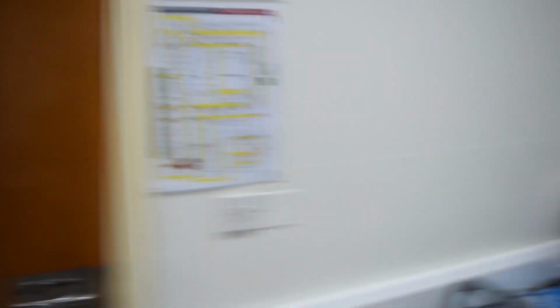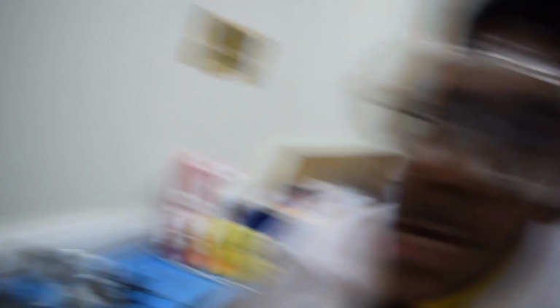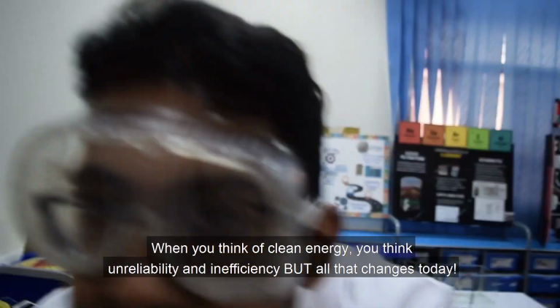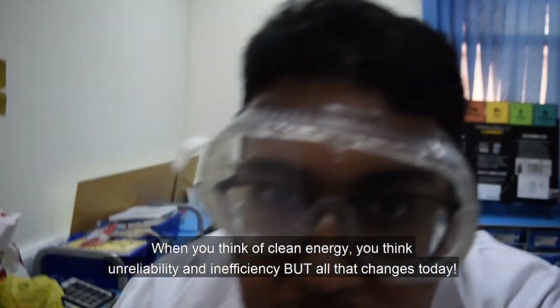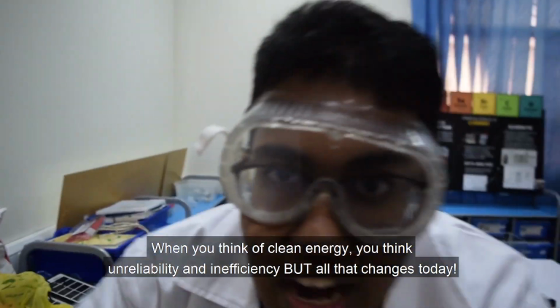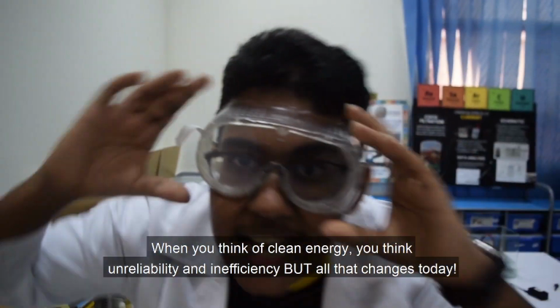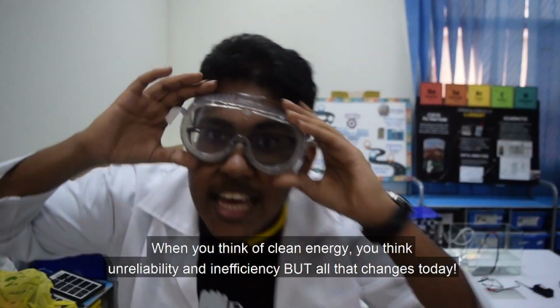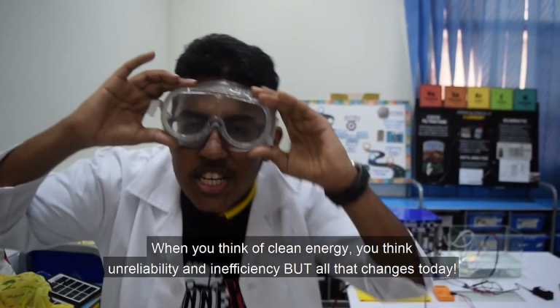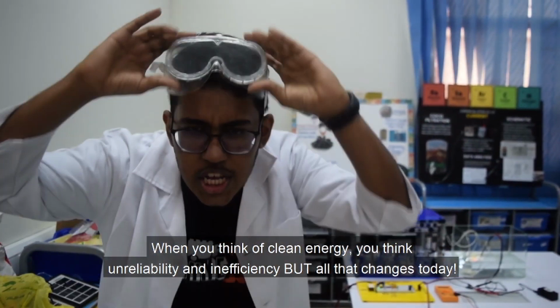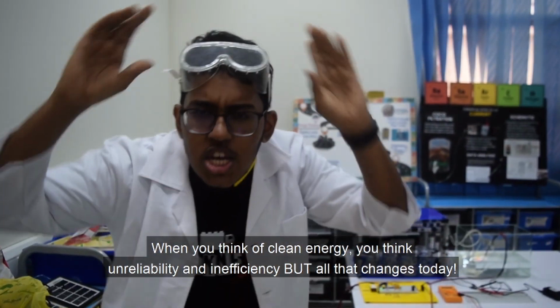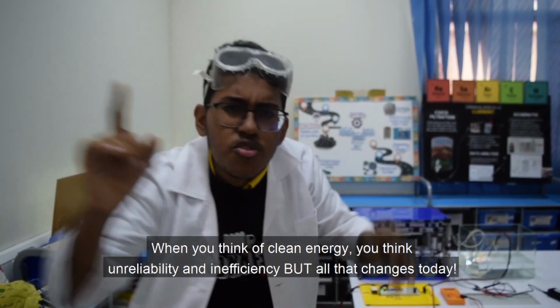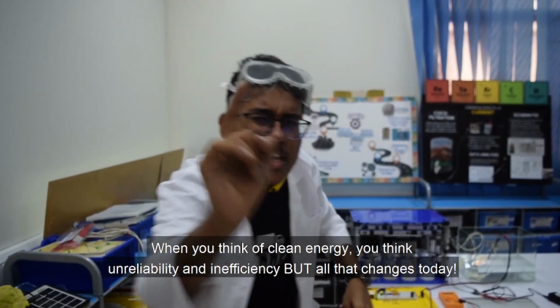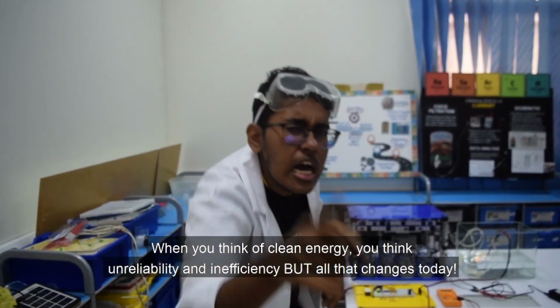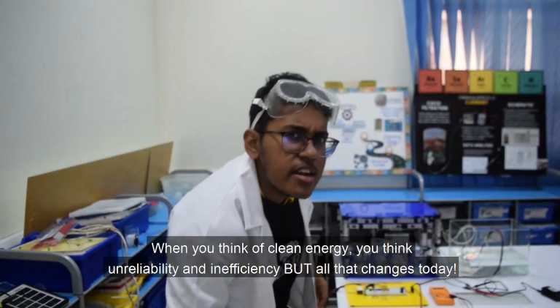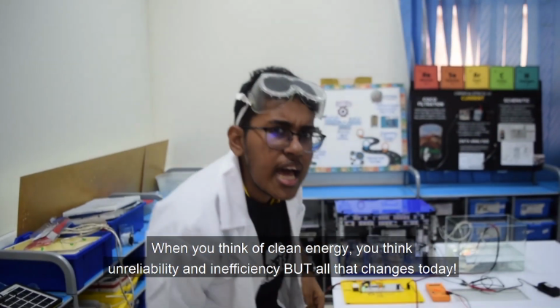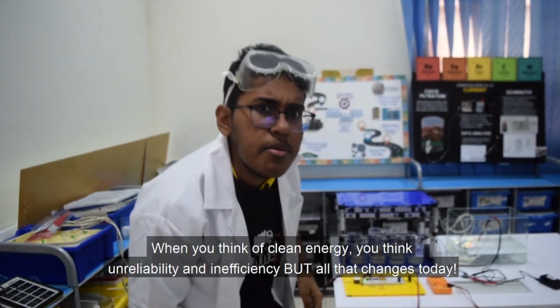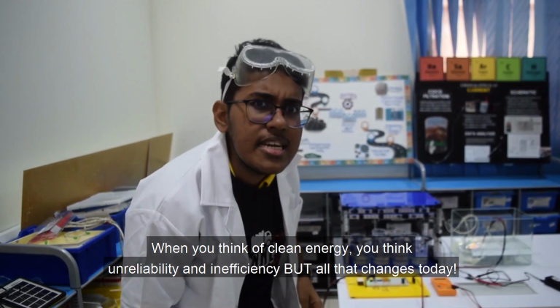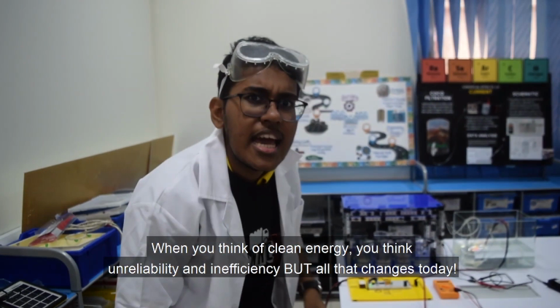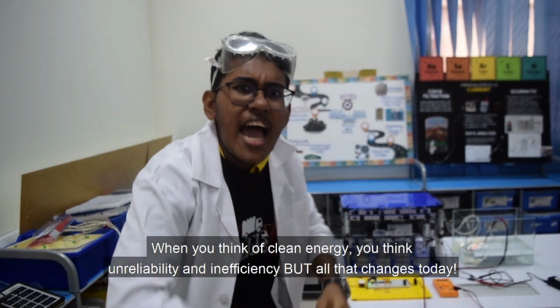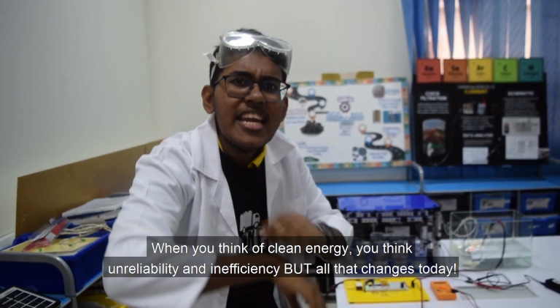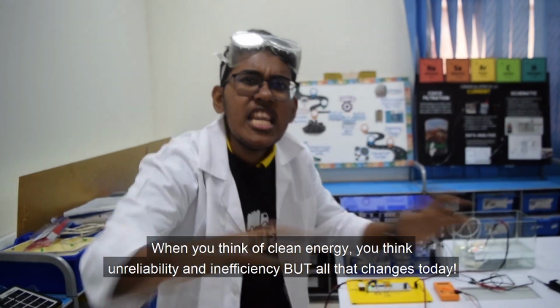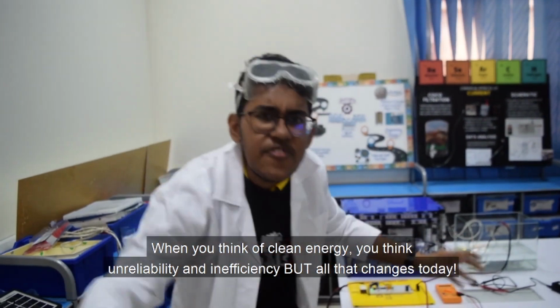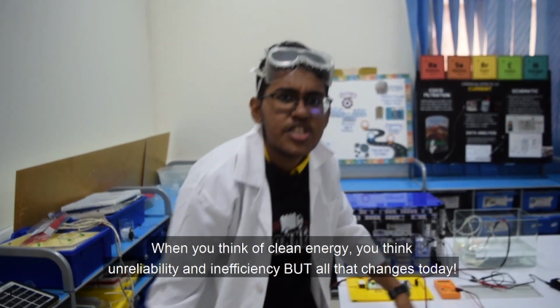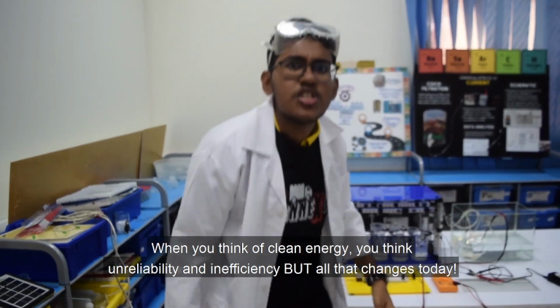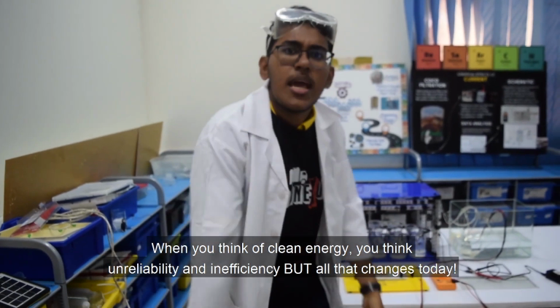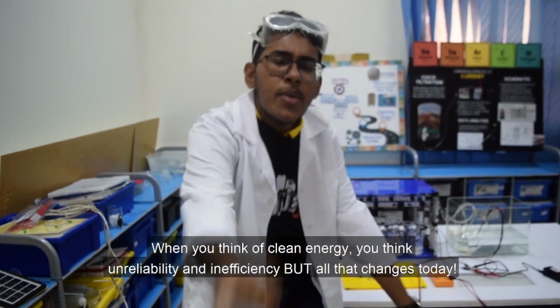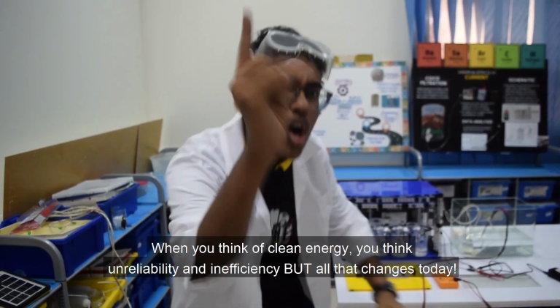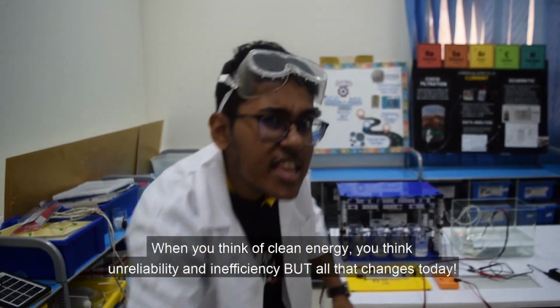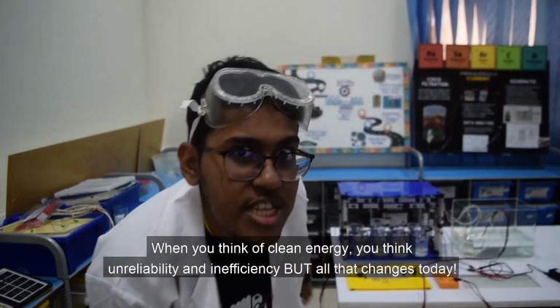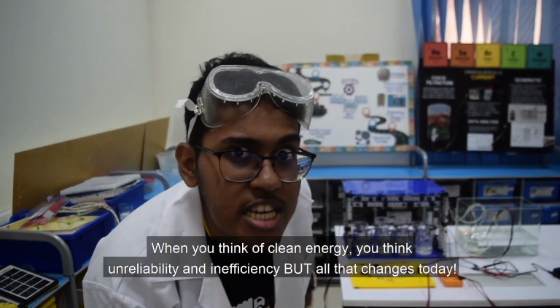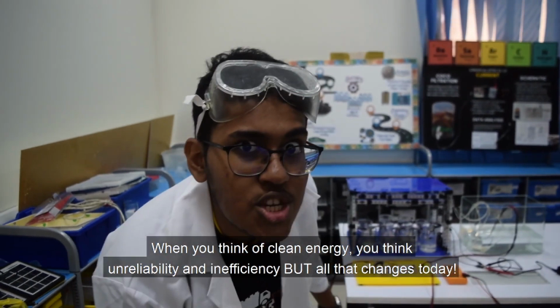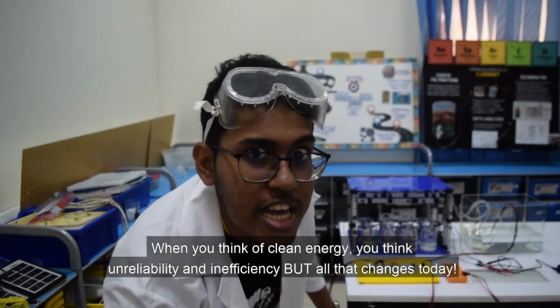When you think of clean energy, you think of unreliability and inefficiency. But all that changes today.